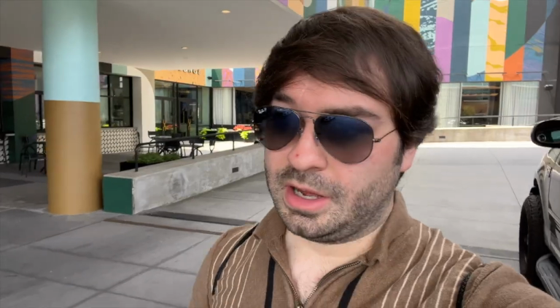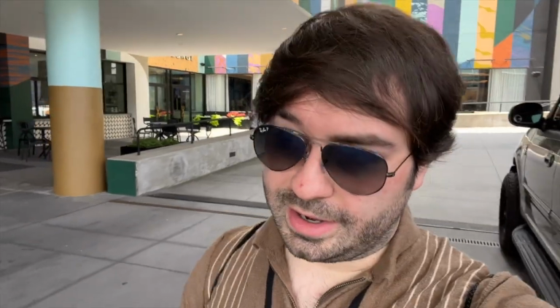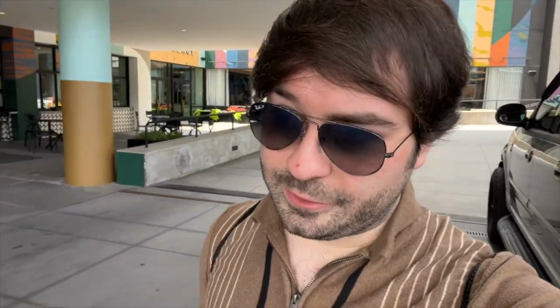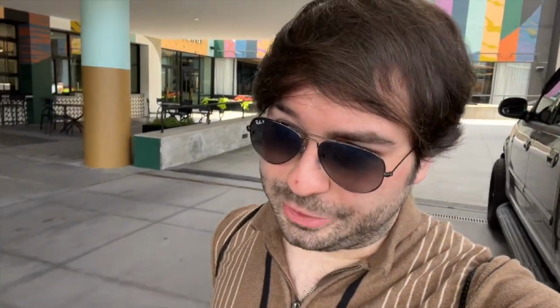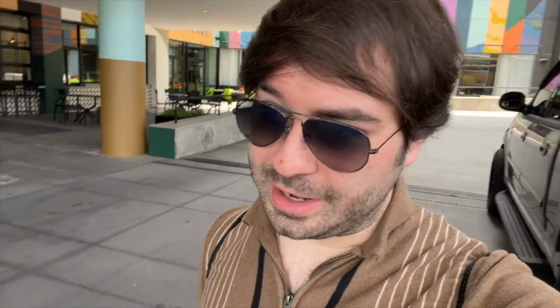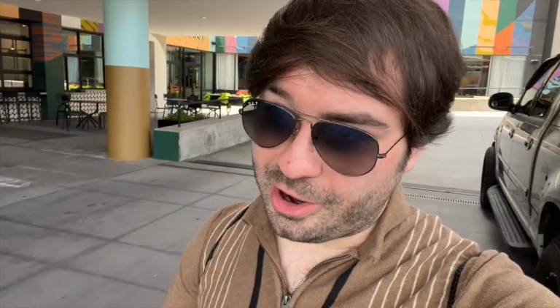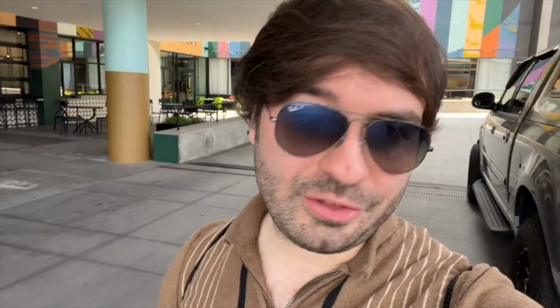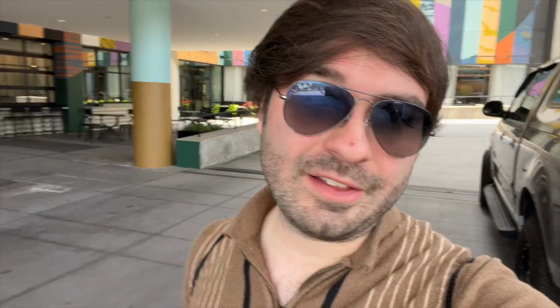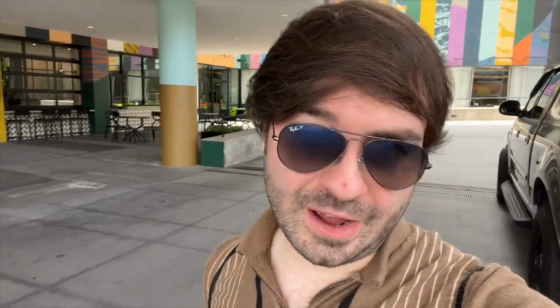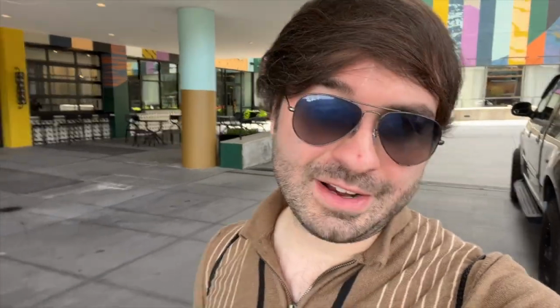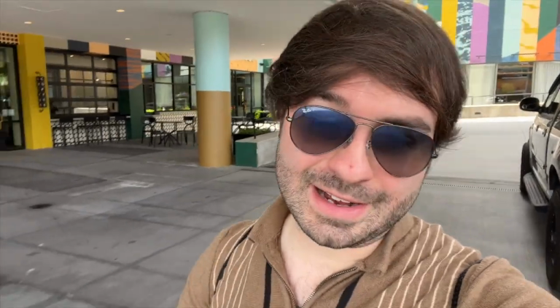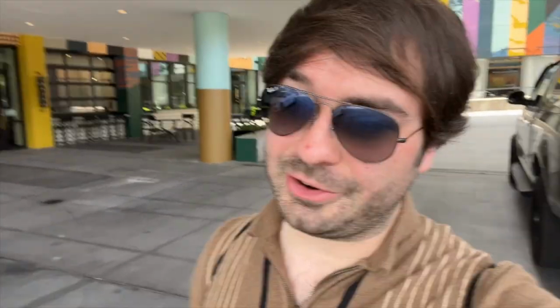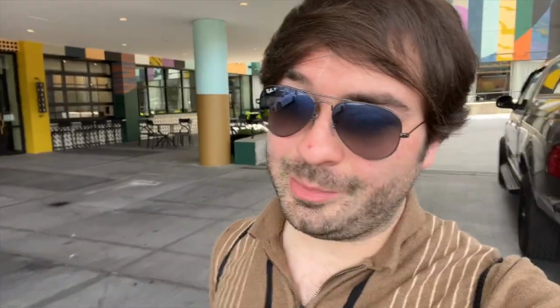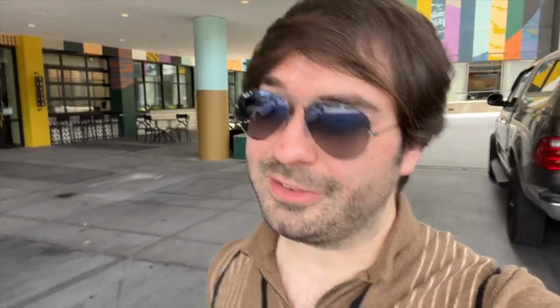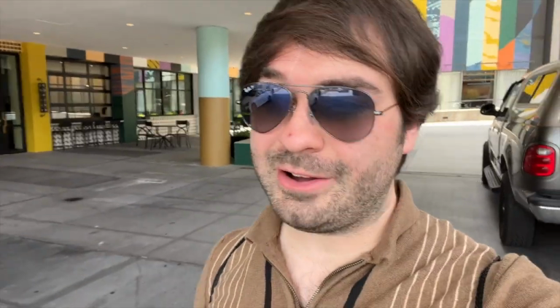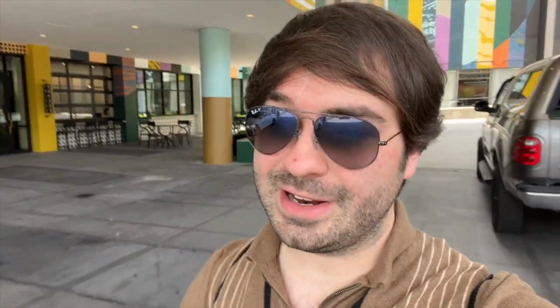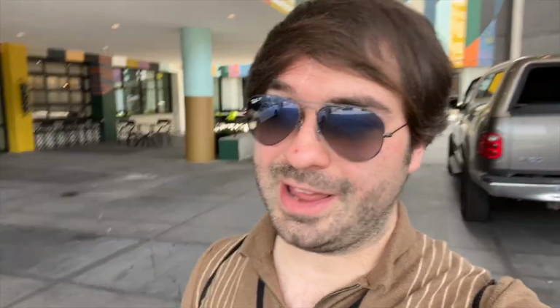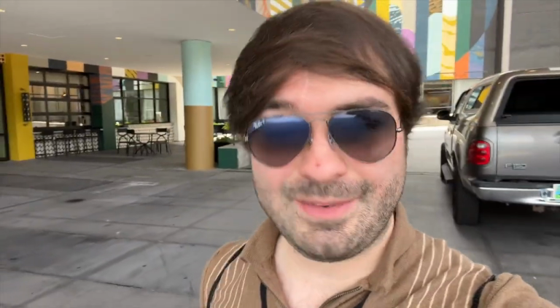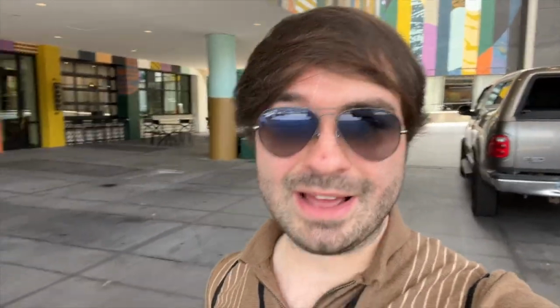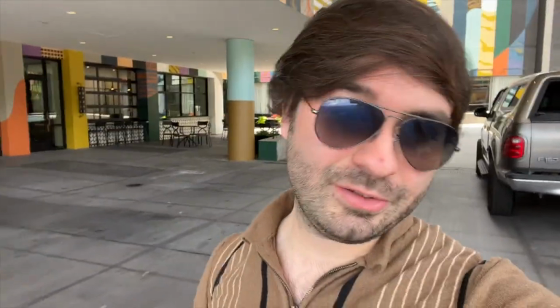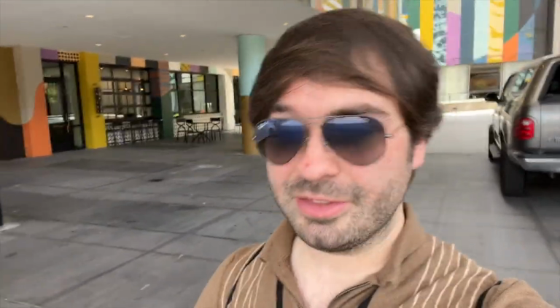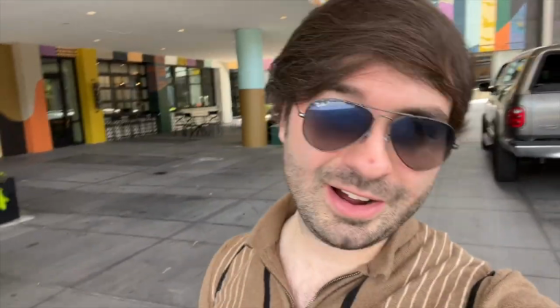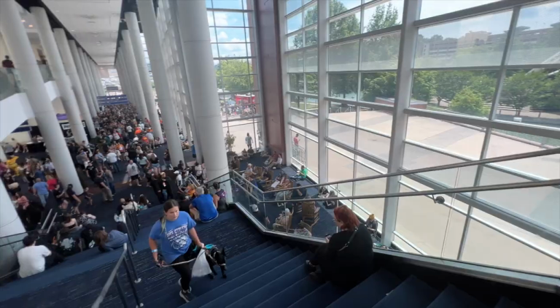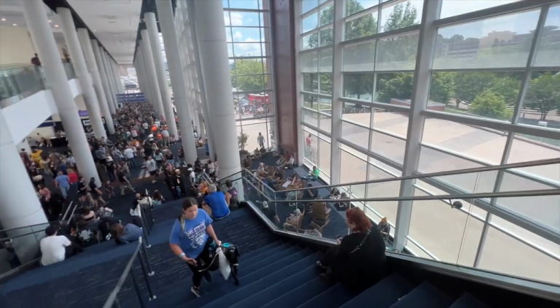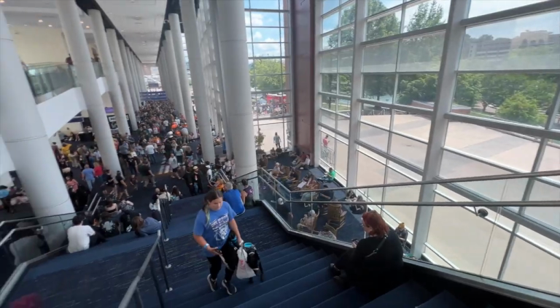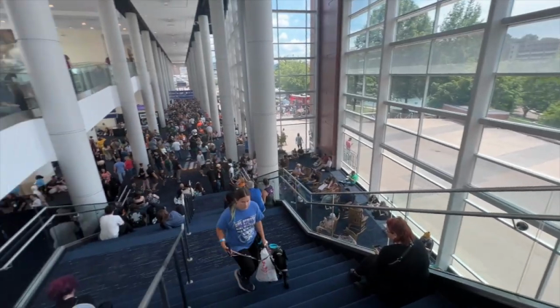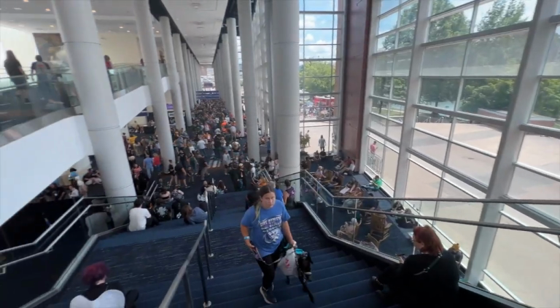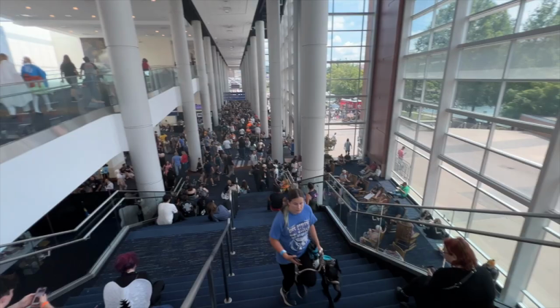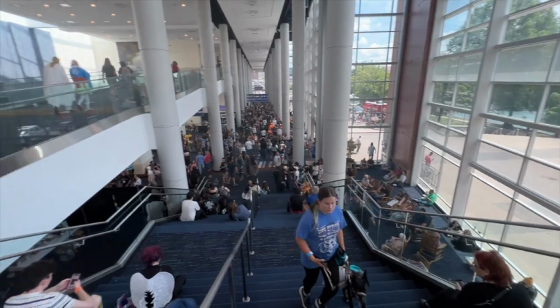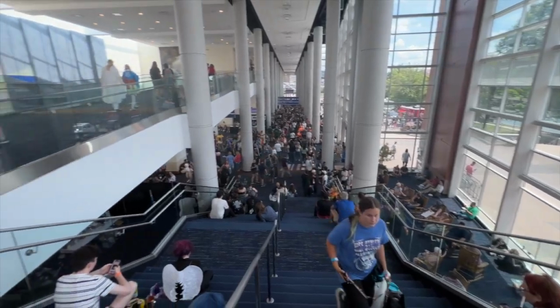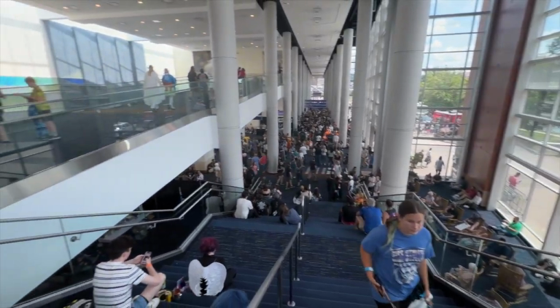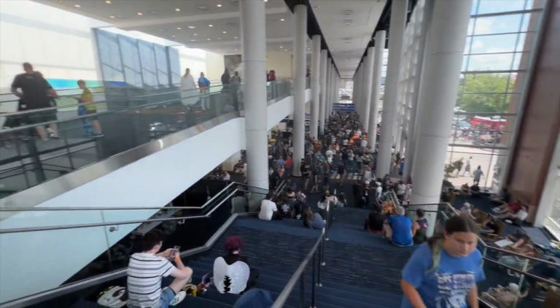It's about three o'clock. The lines have finally died down a little bit, so now it's time to head back over to the con. Holy moly, that's a lot of people.